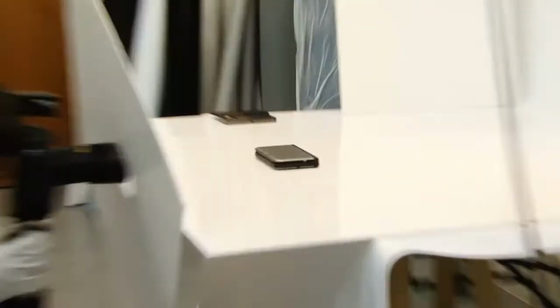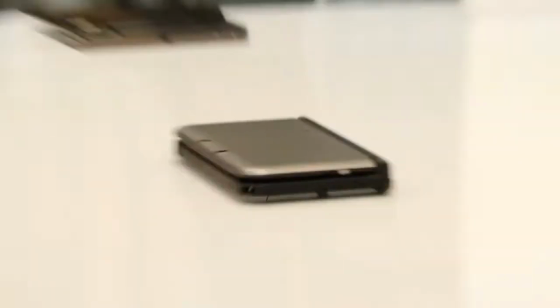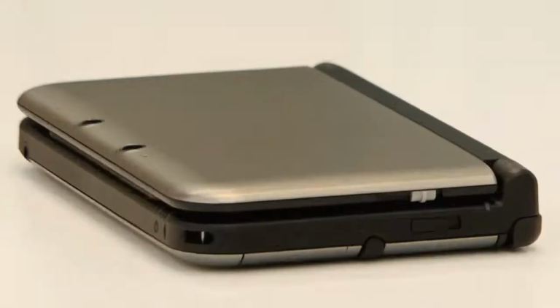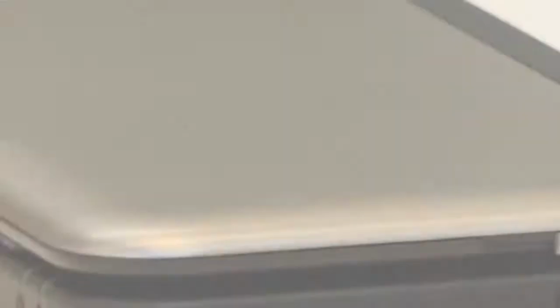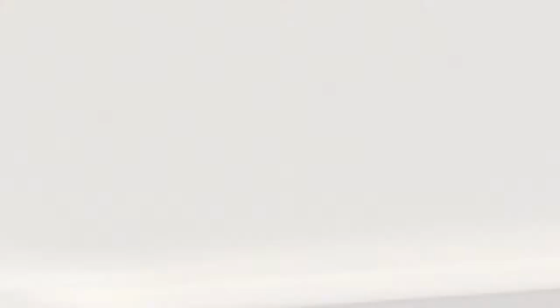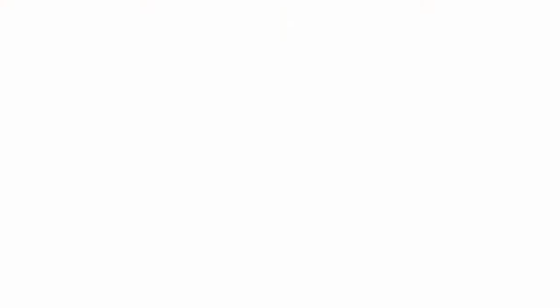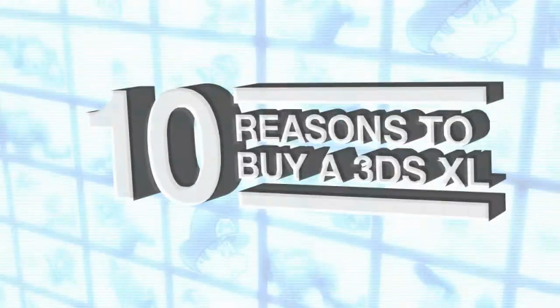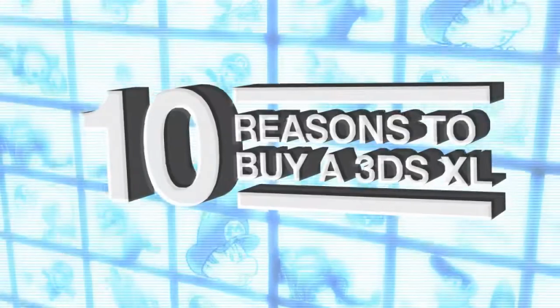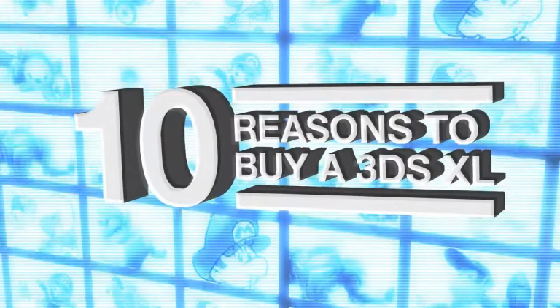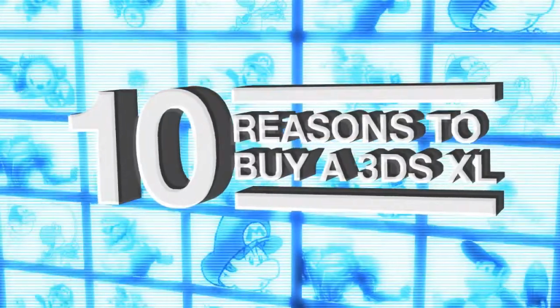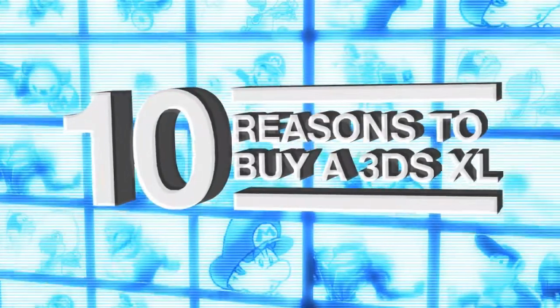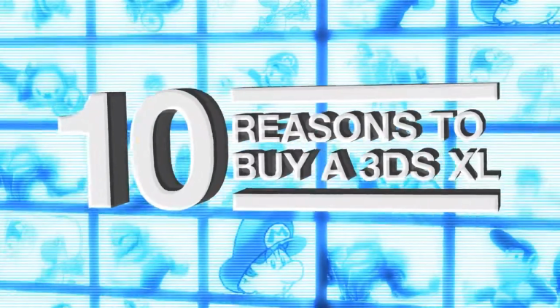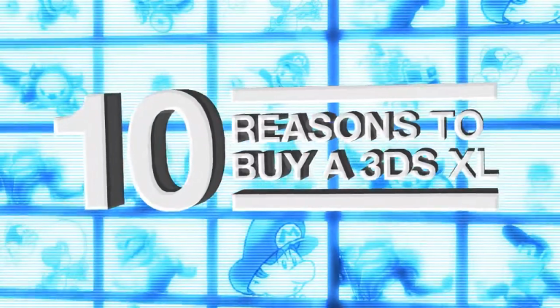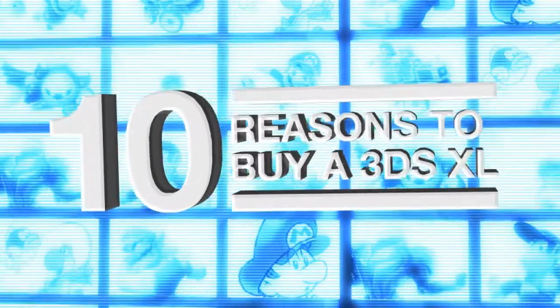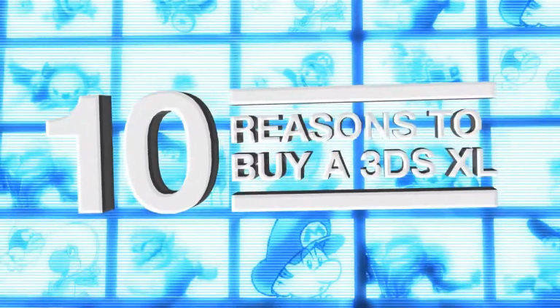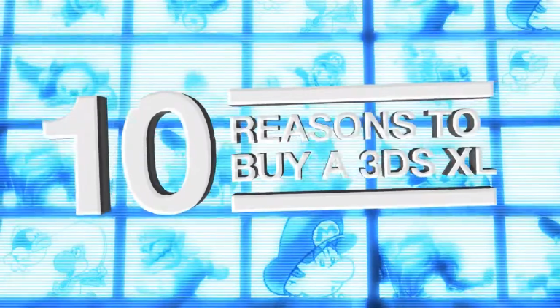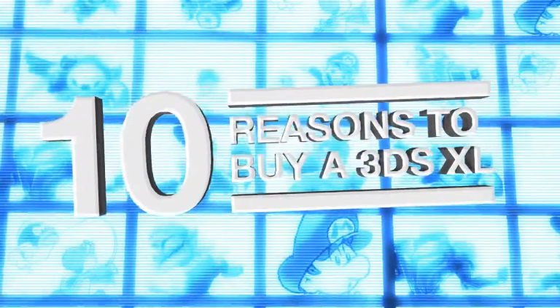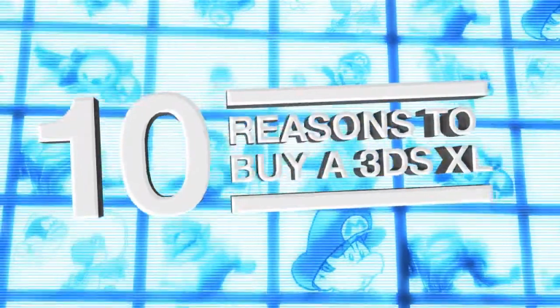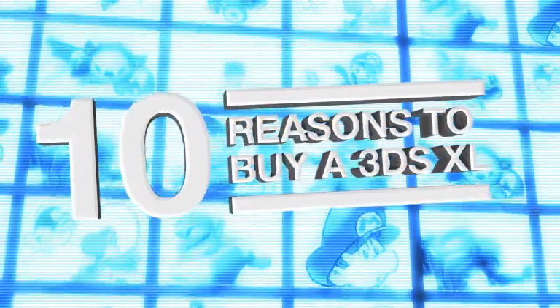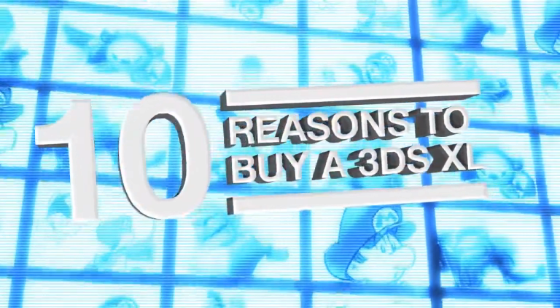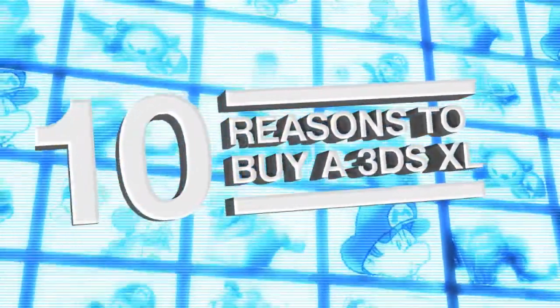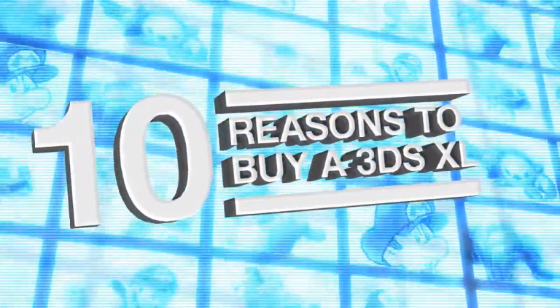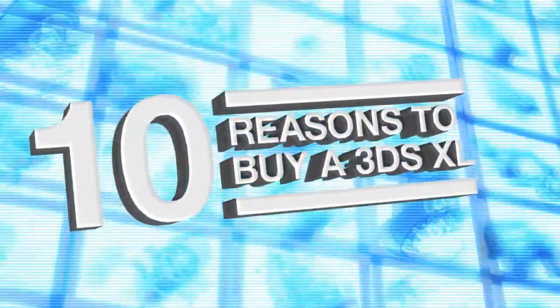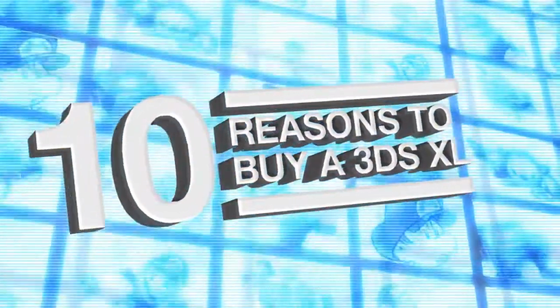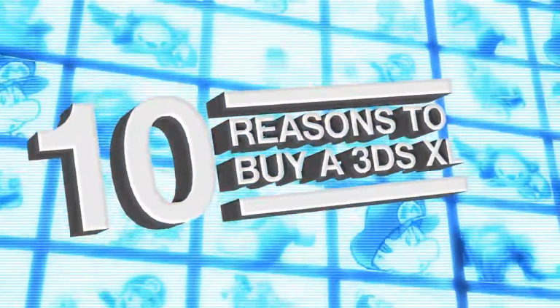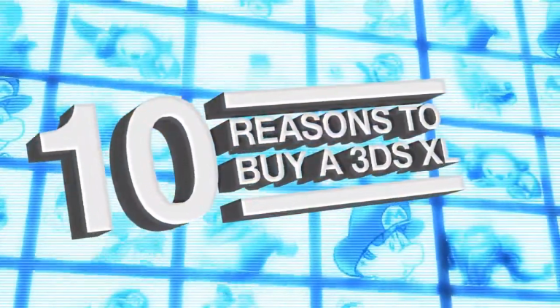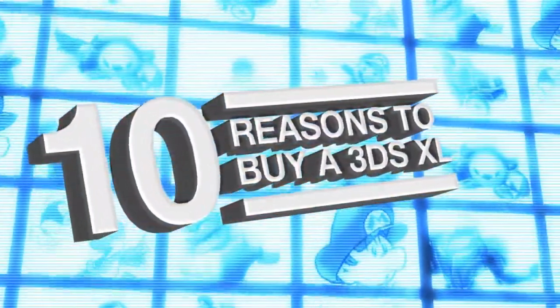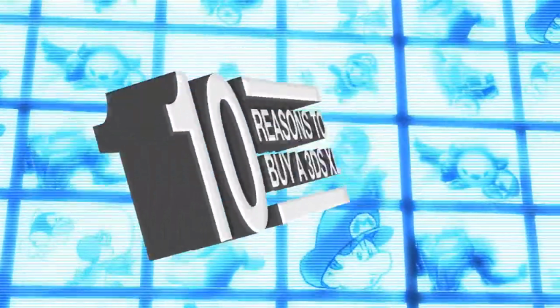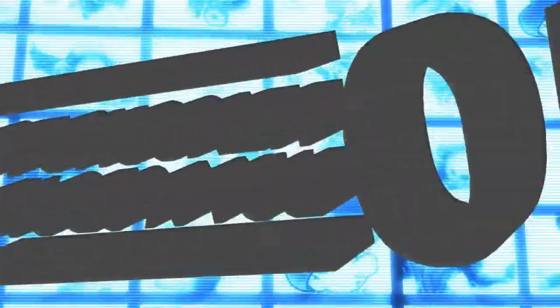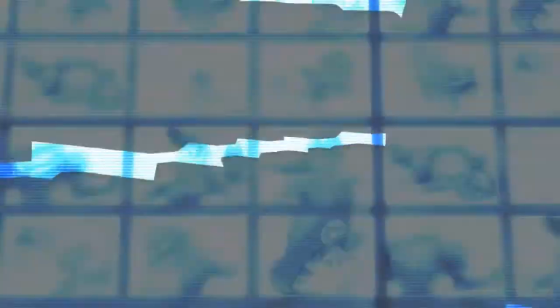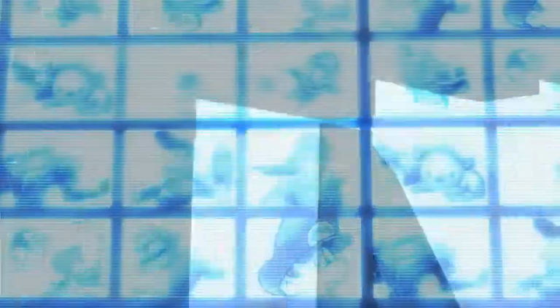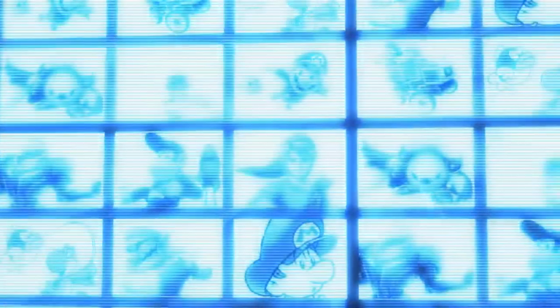We're halfway through the feature, but that doesn't mean the remaining reasons are any less valid. On the contrary, we've got some surefire reasons to buy coming right up.